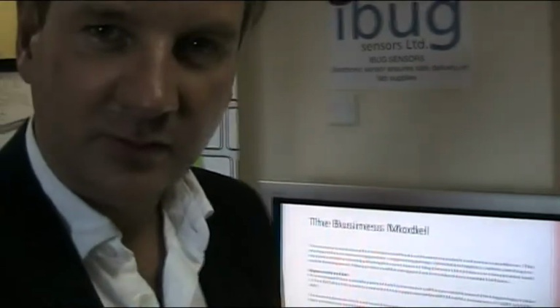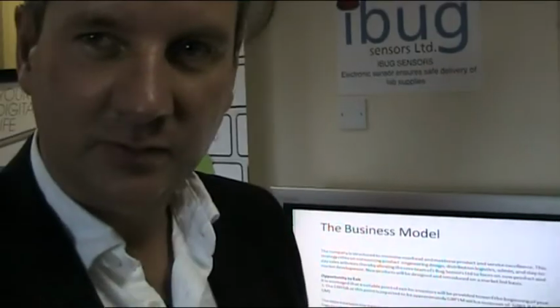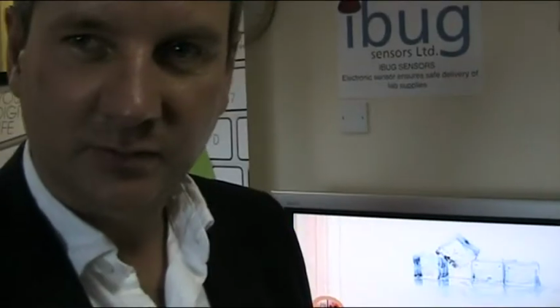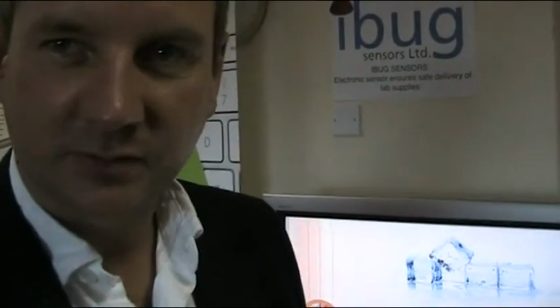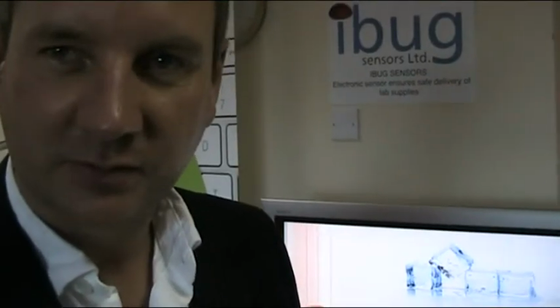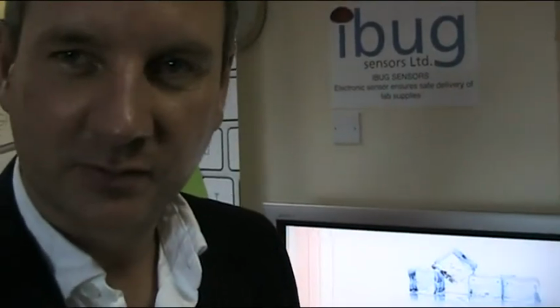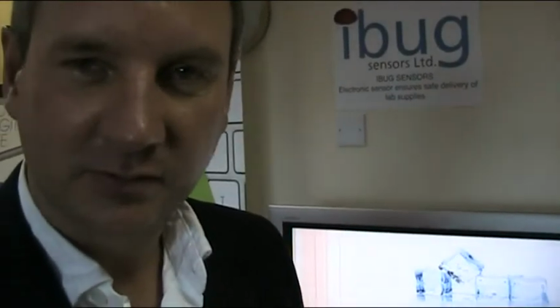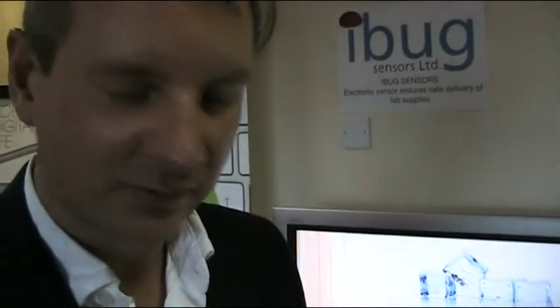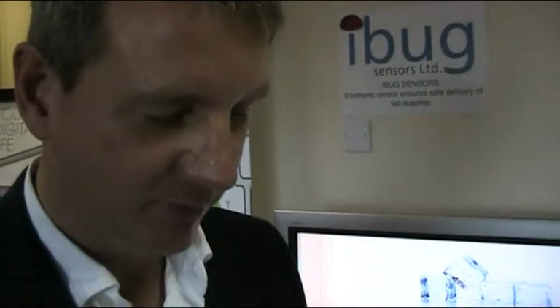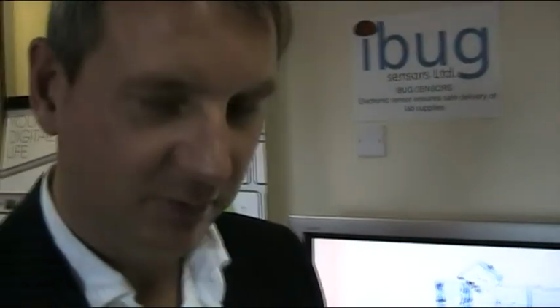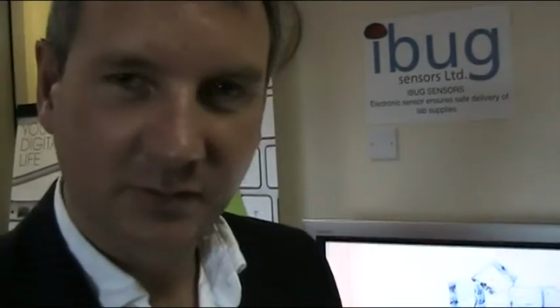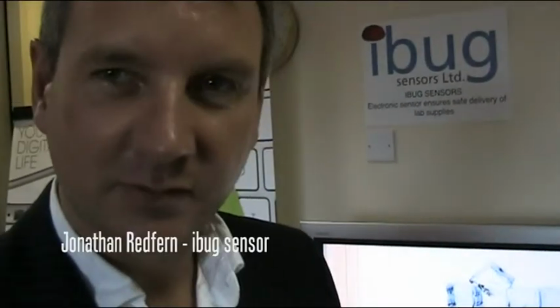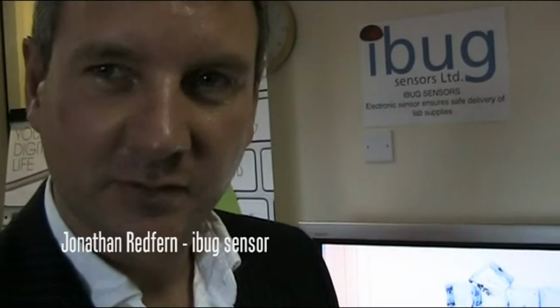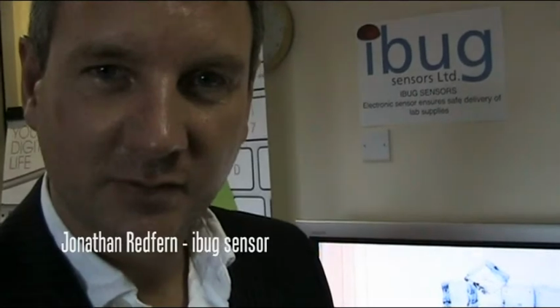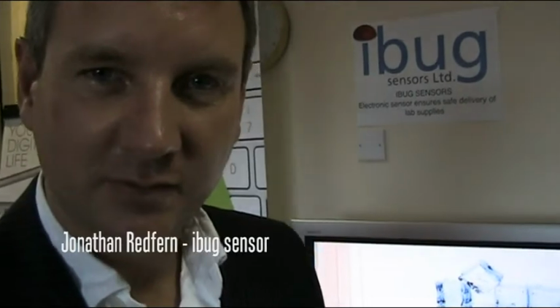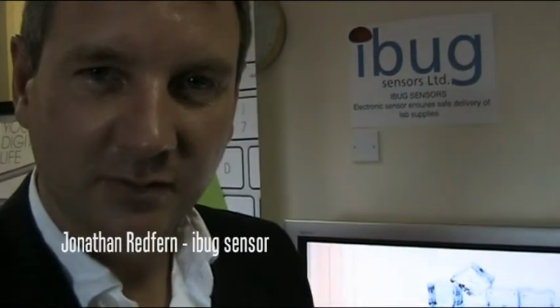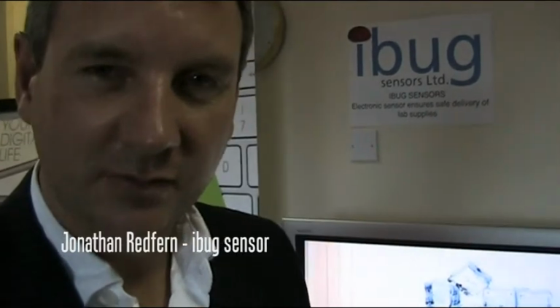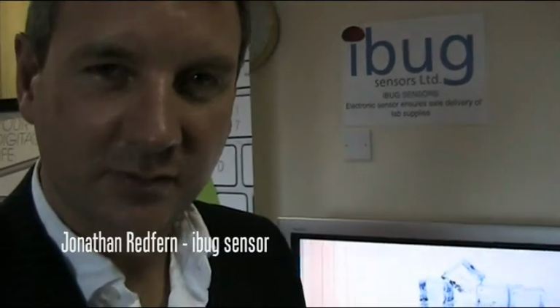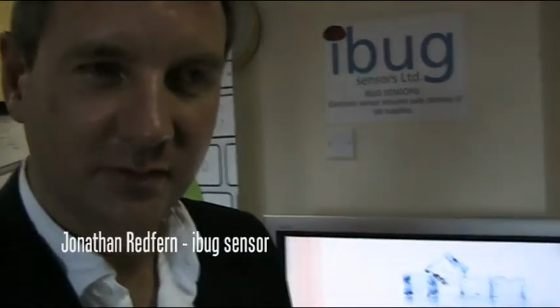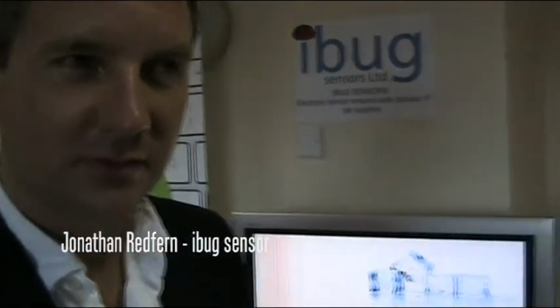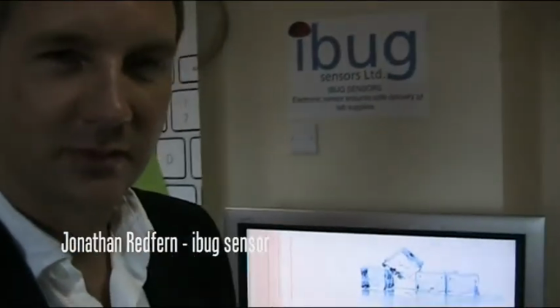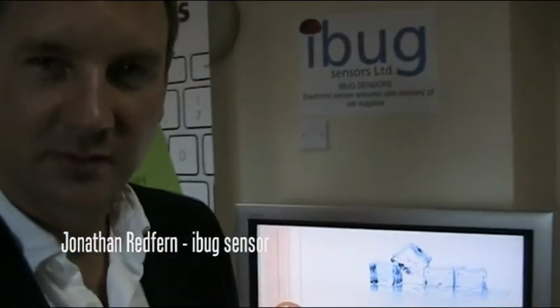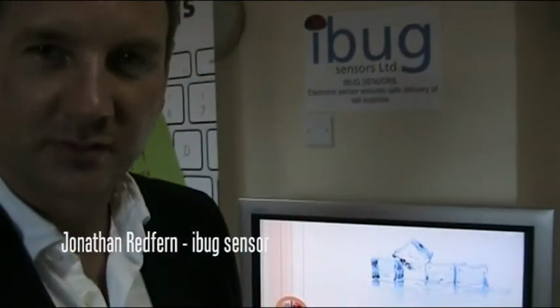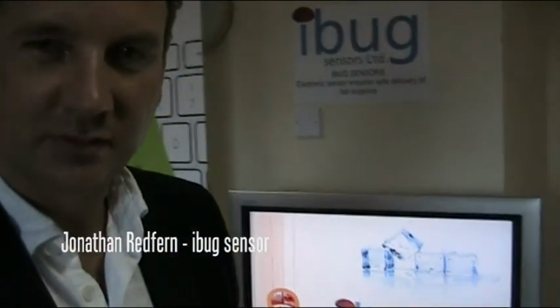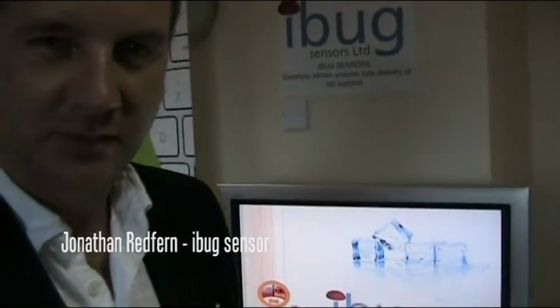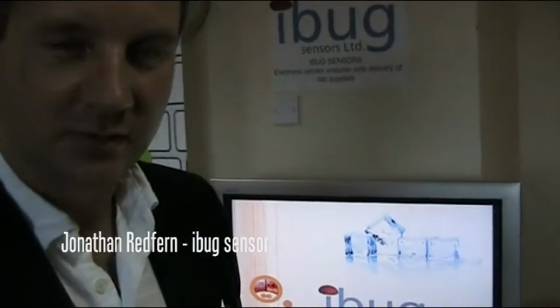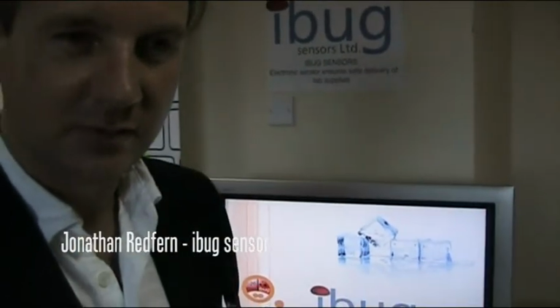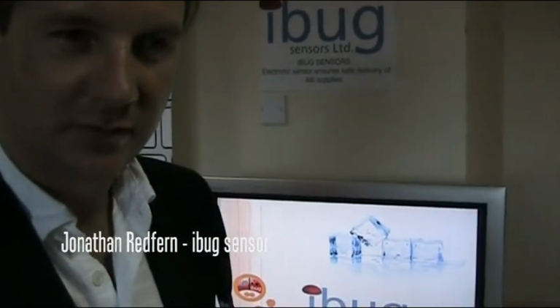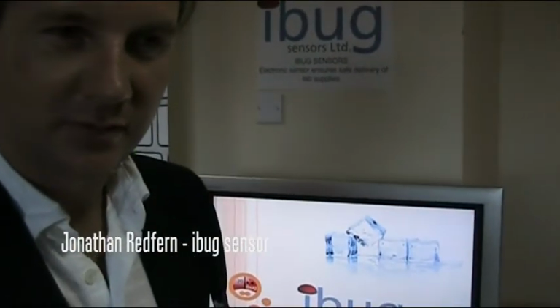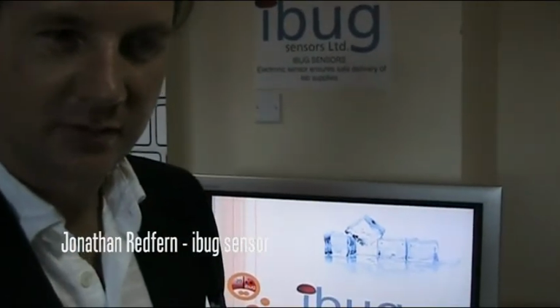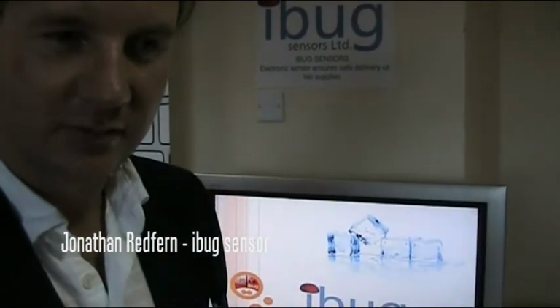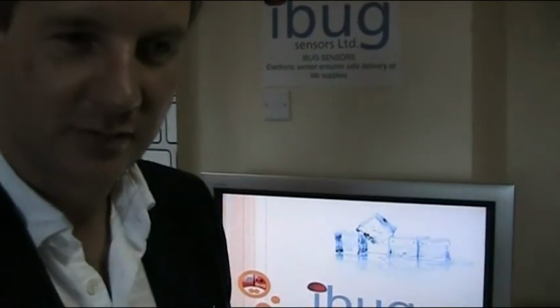I'm here with Jonathan Redfern, co-founder of iBug. Can you tell me a little bit about what iBug does, what it is?